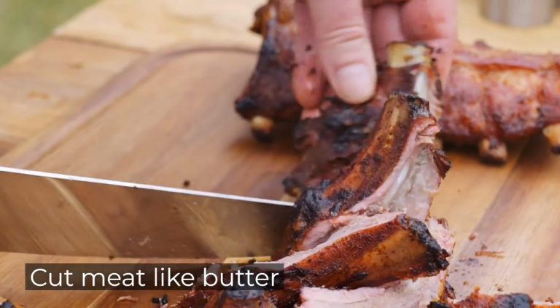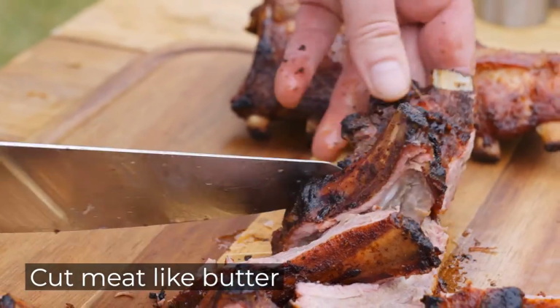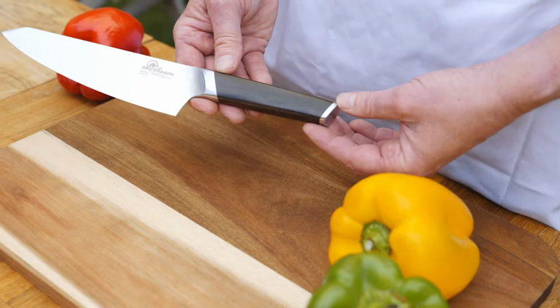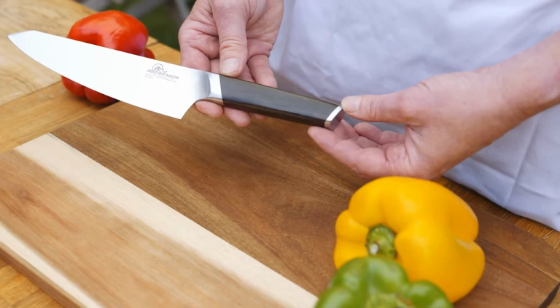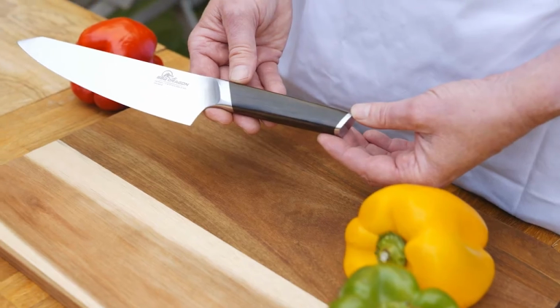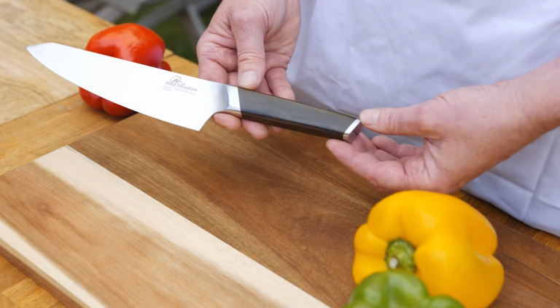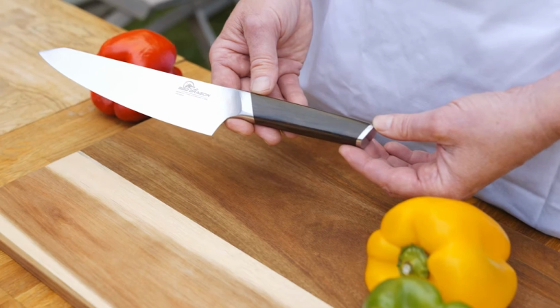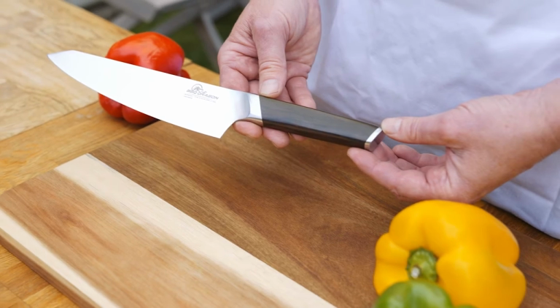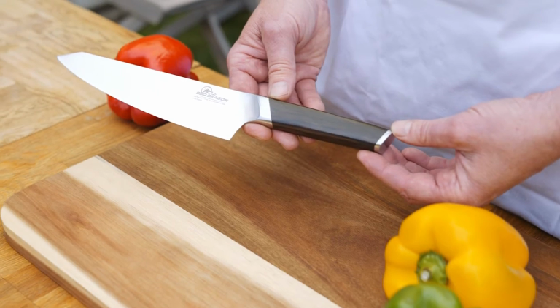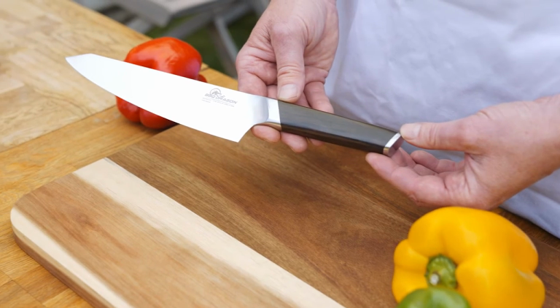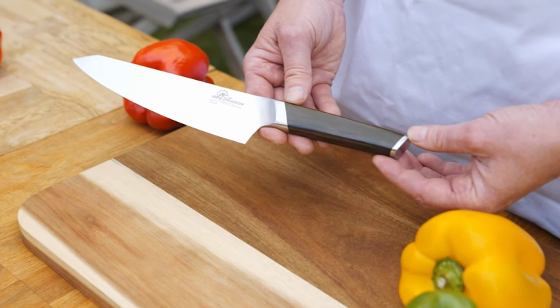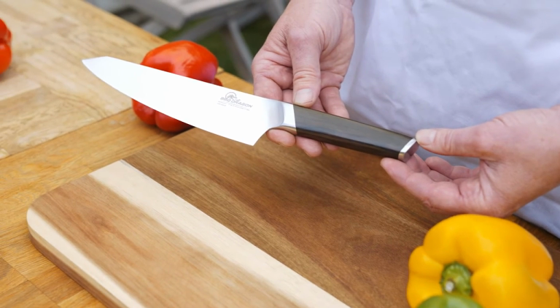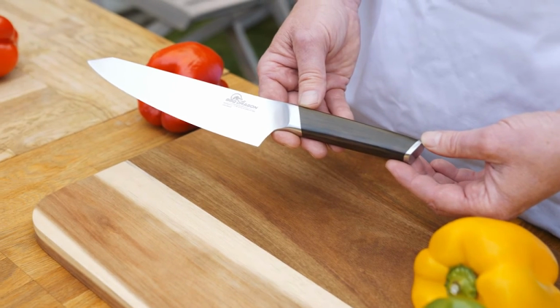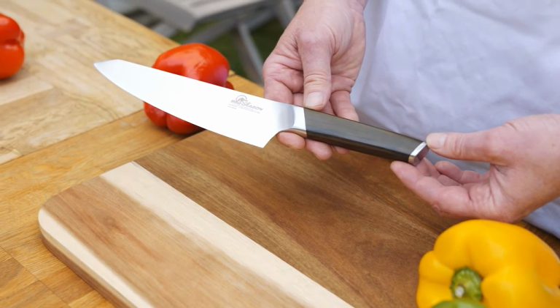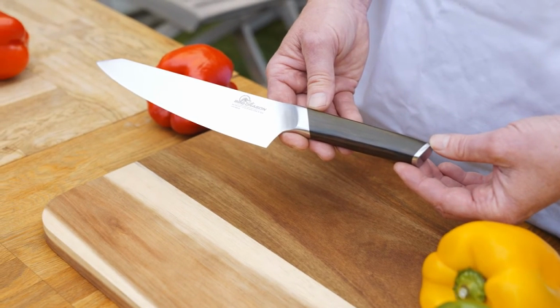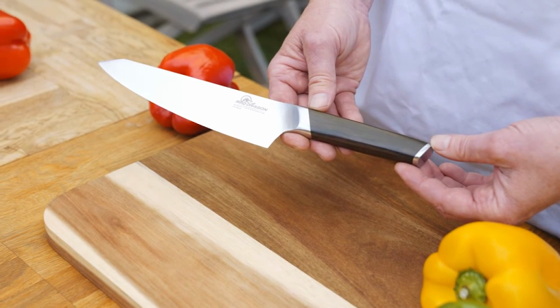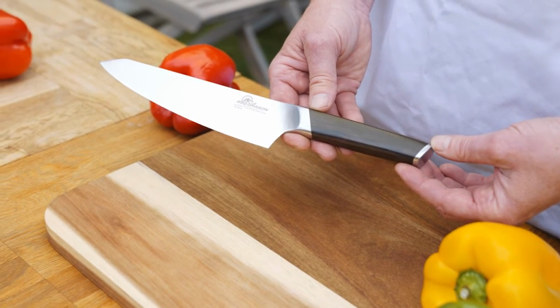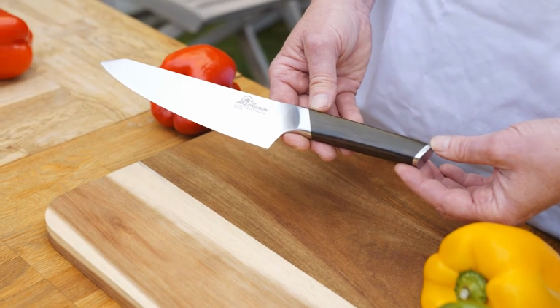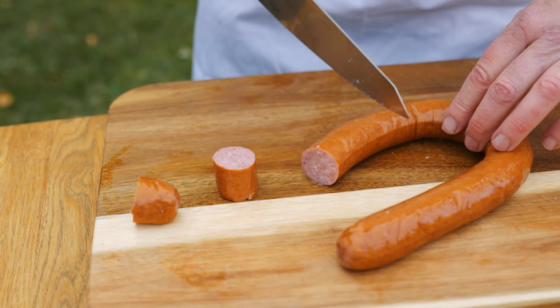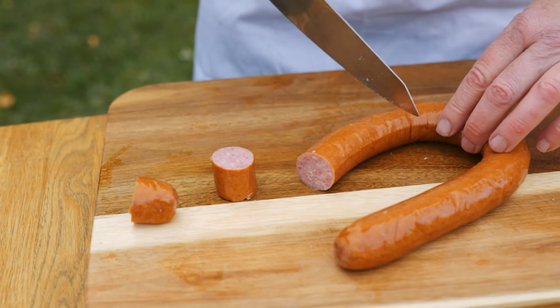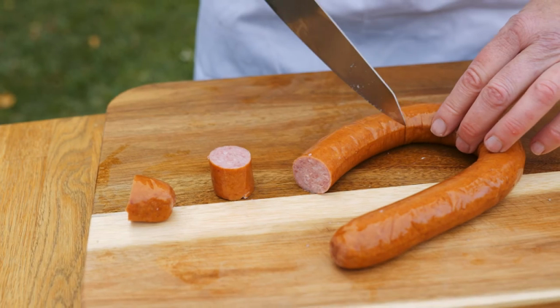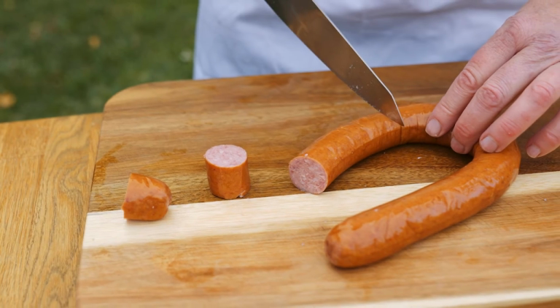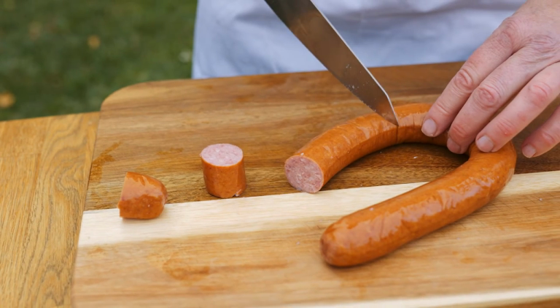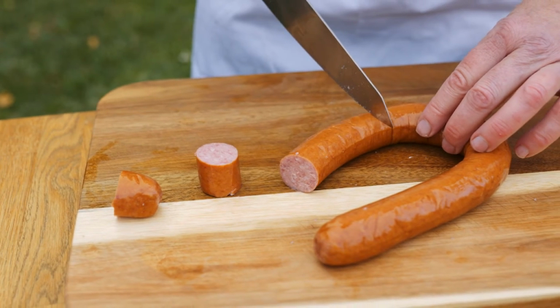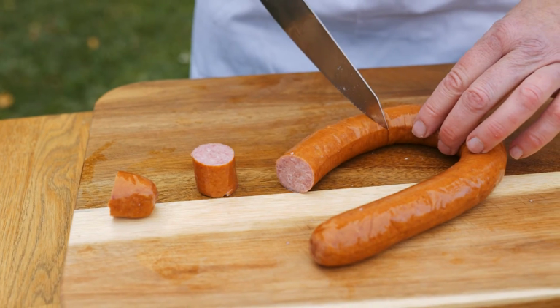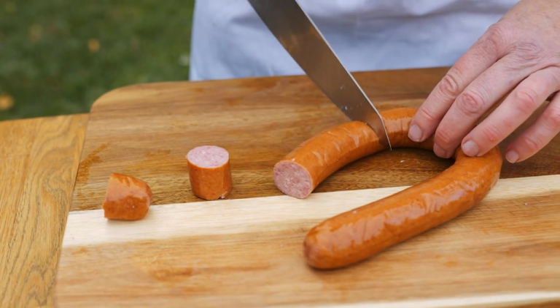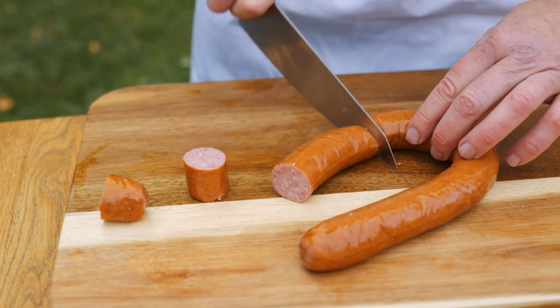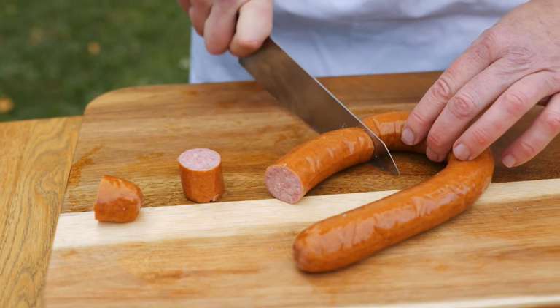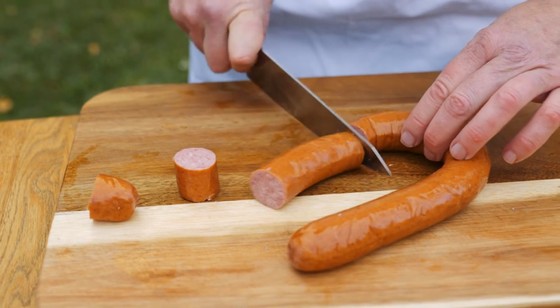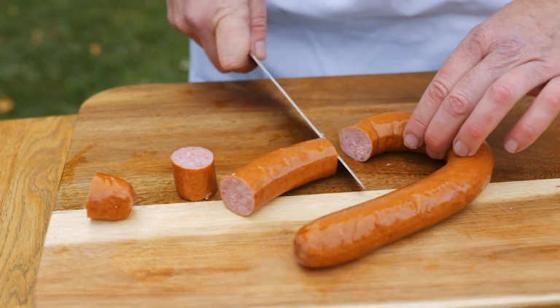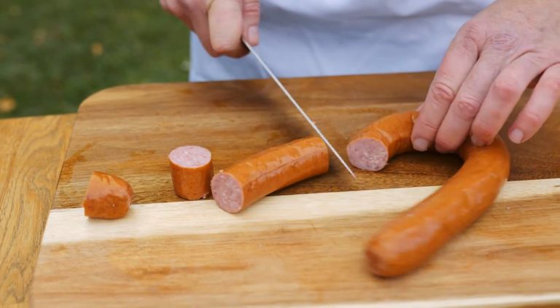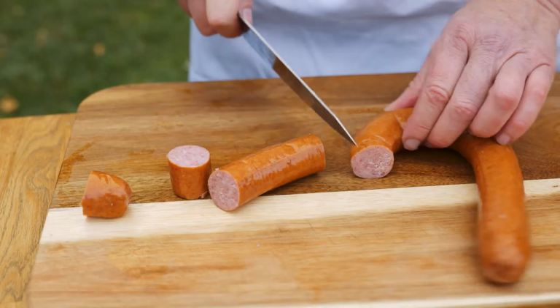Don't put this fine knife in the dishwasher. Hand wash and keep the ebony wood handle lightly oiled and dry.